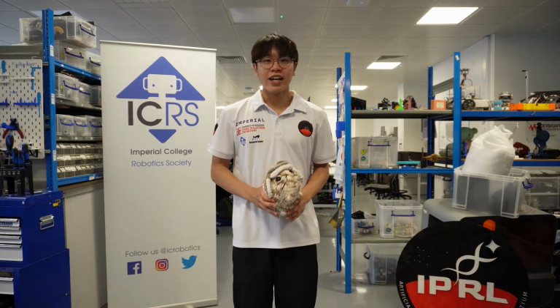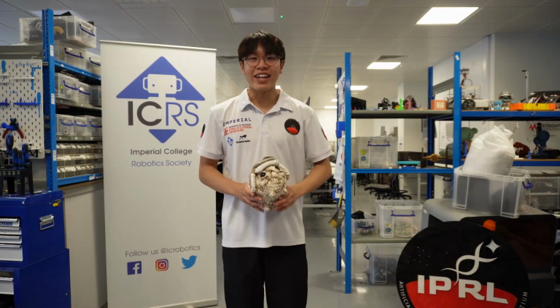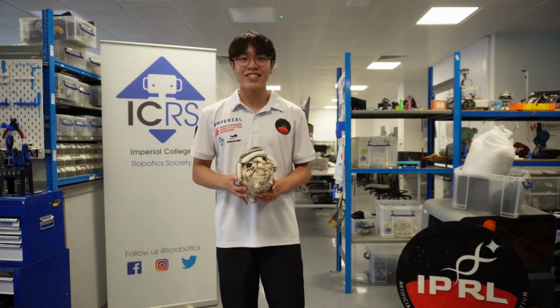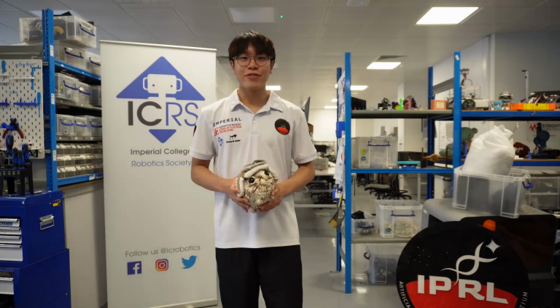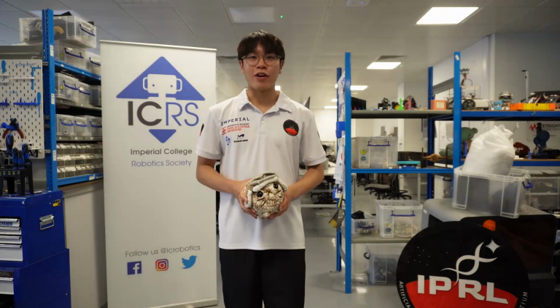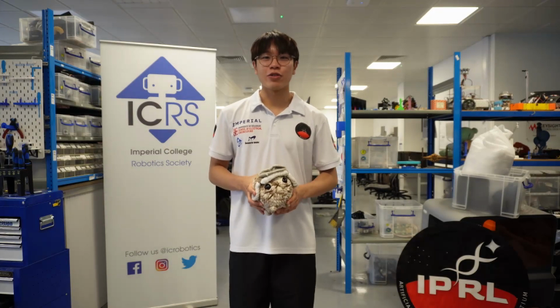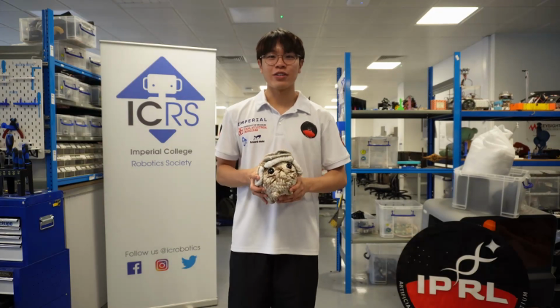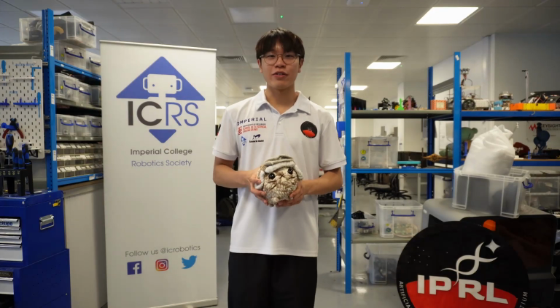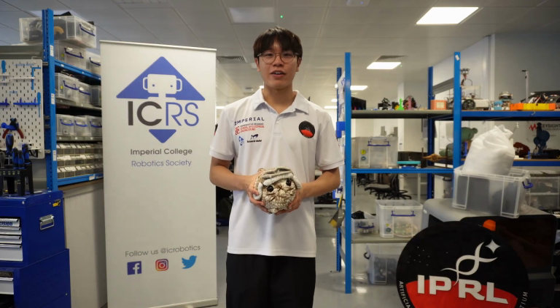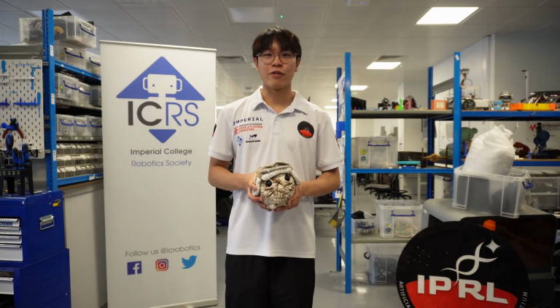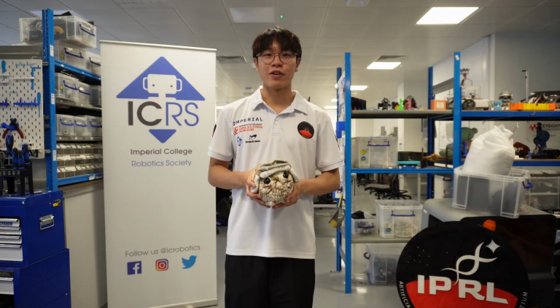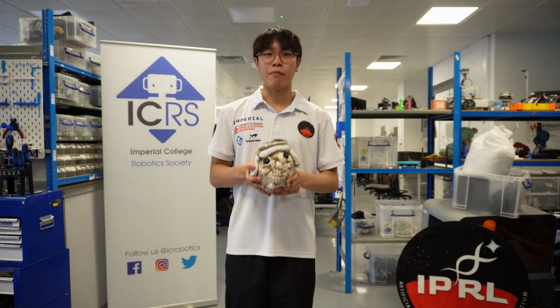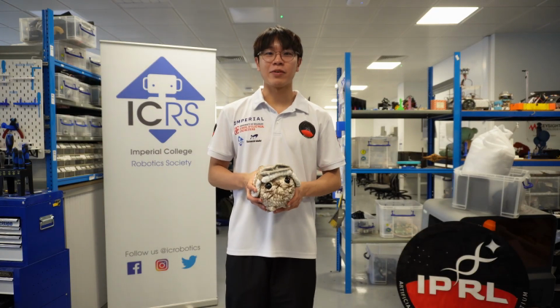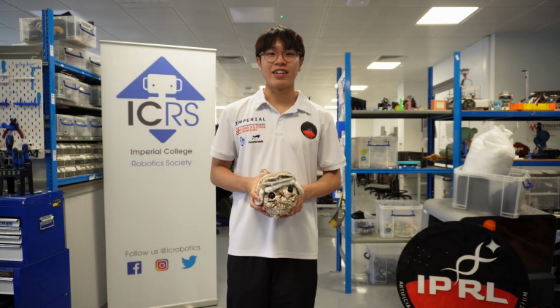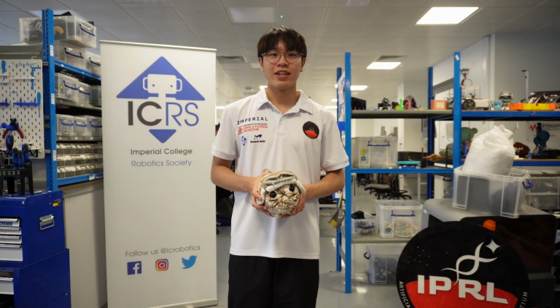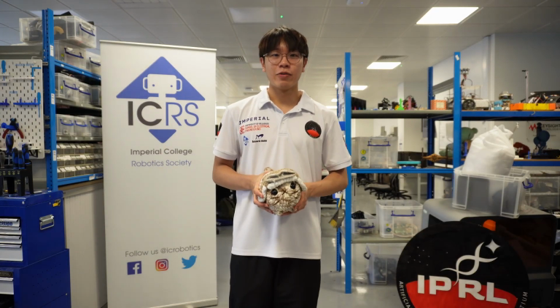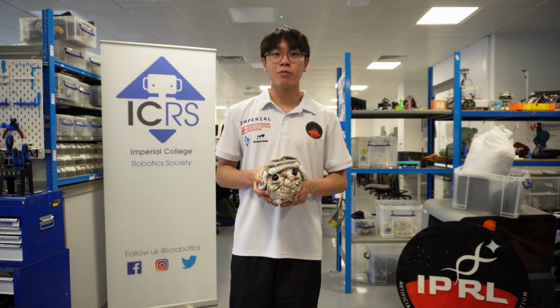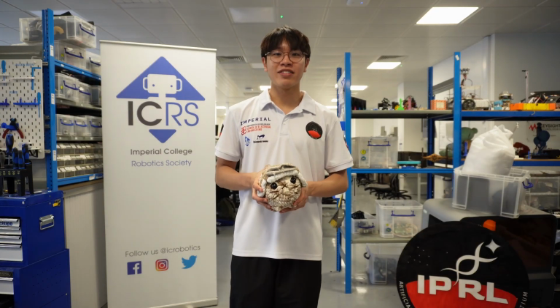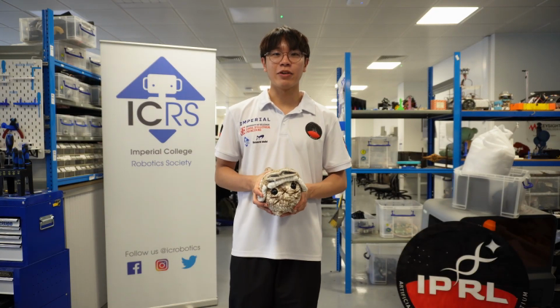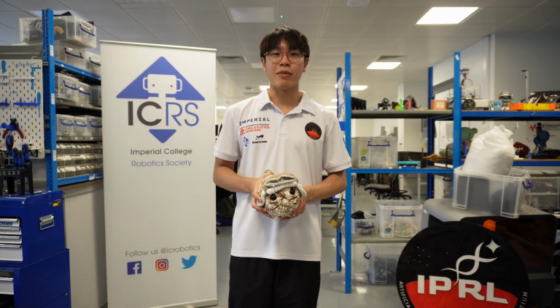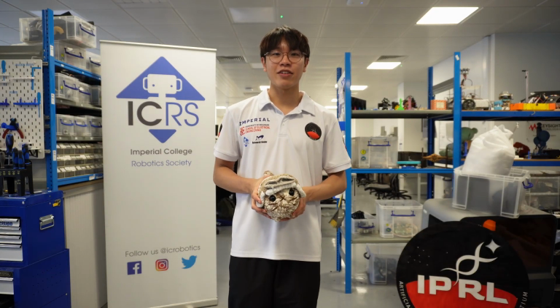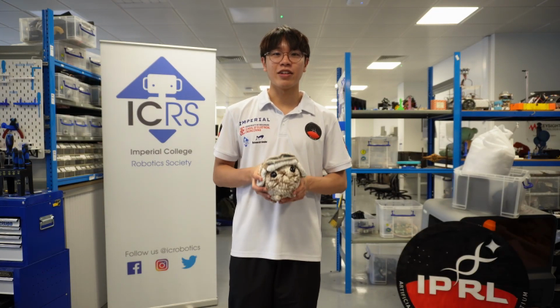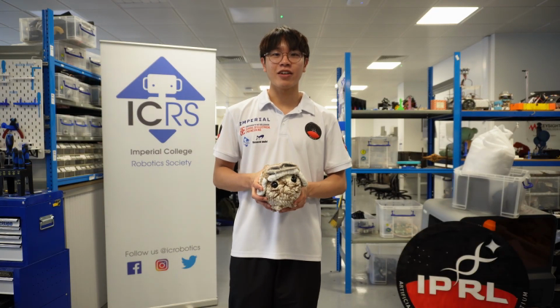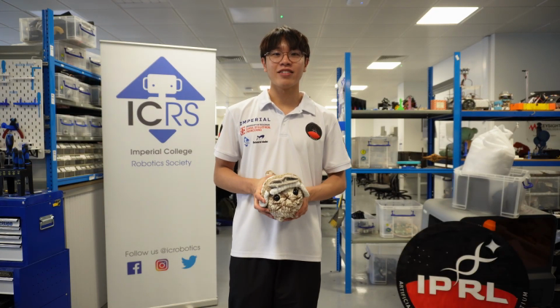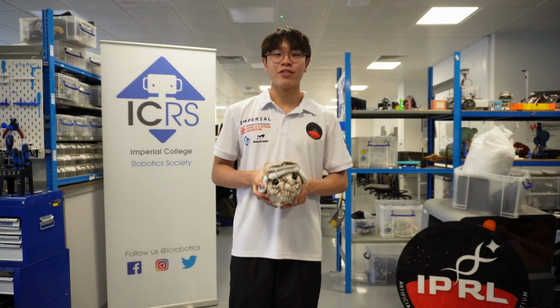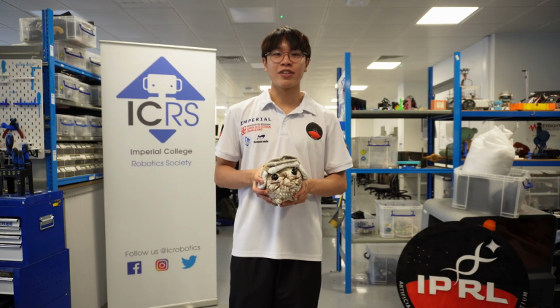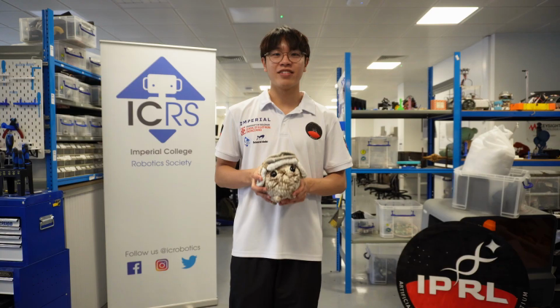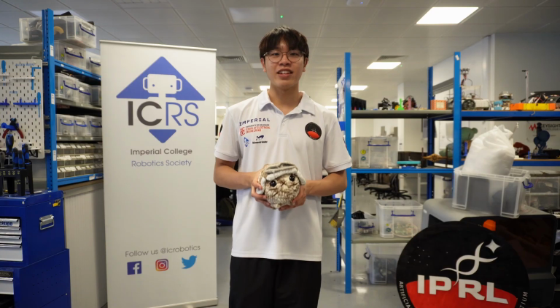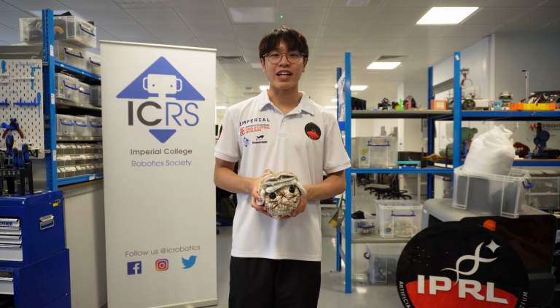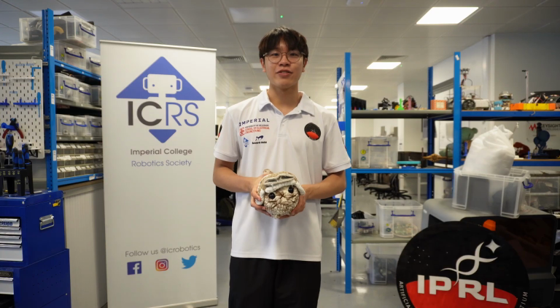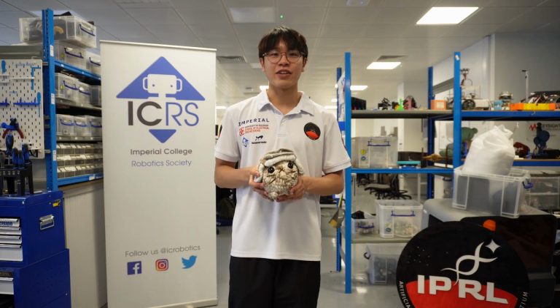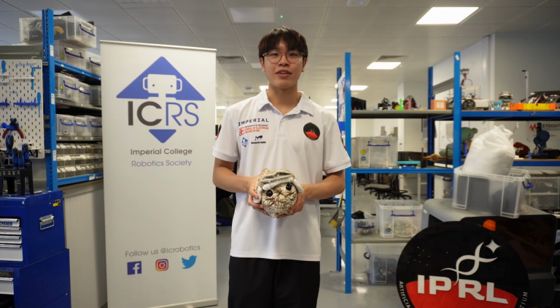And that's it for our 2025 rover, Bobcat. We hope to see you at the Marsyard in August so you can see it in action for yourself.